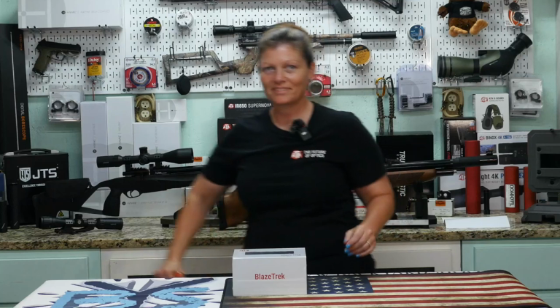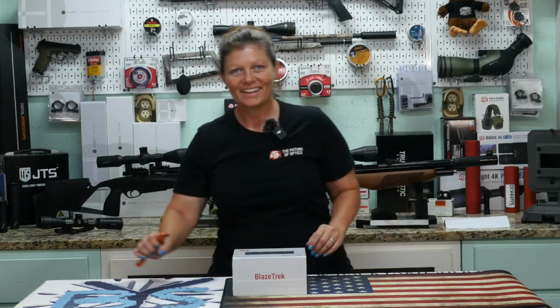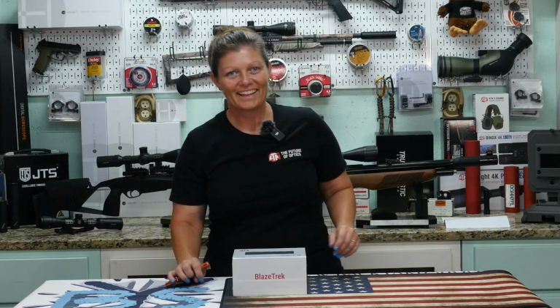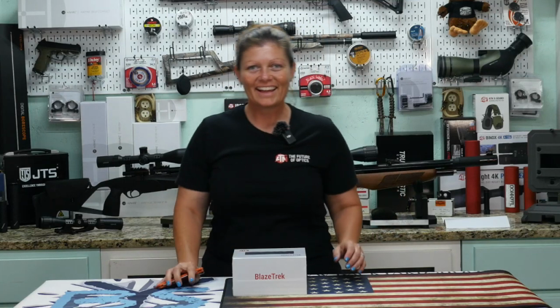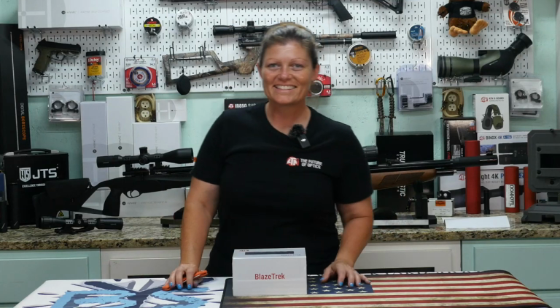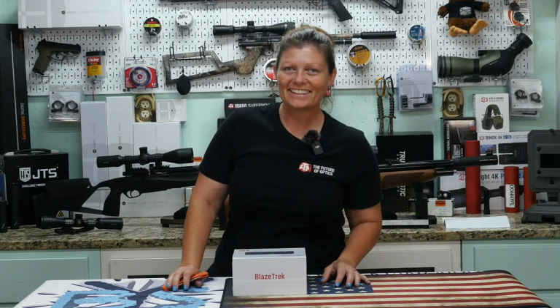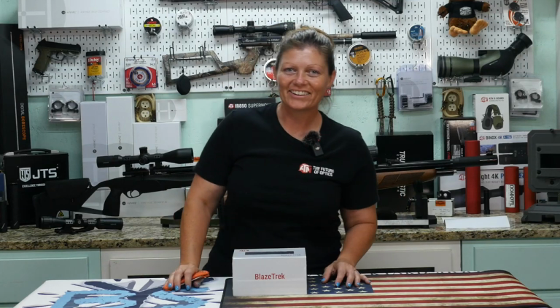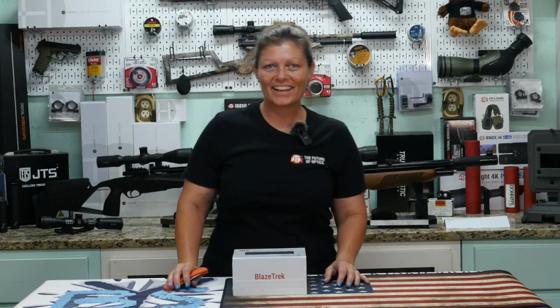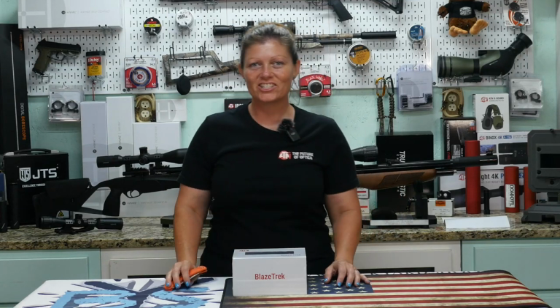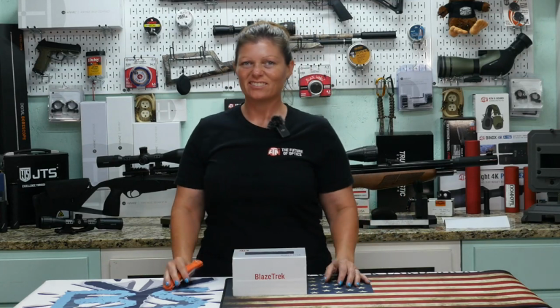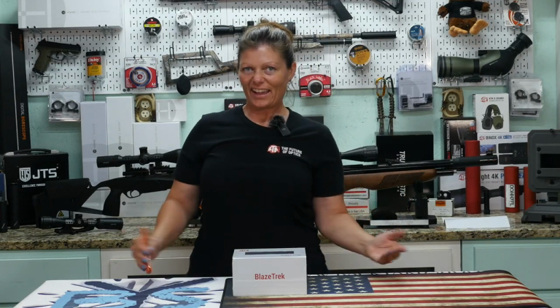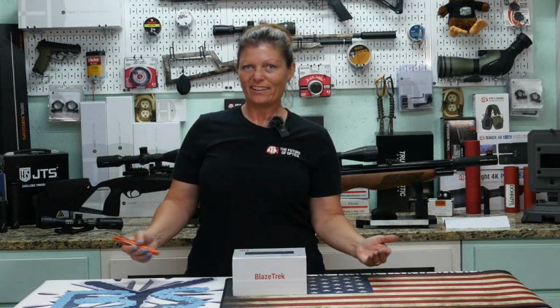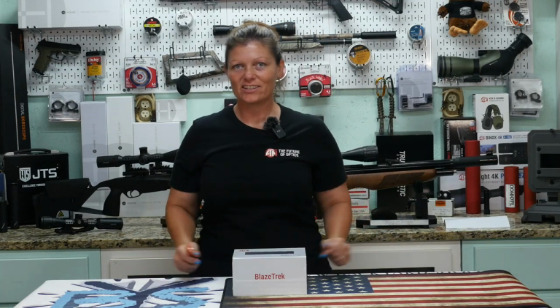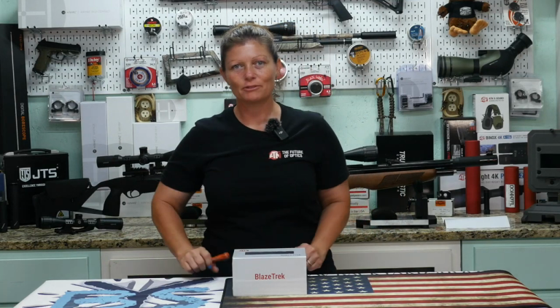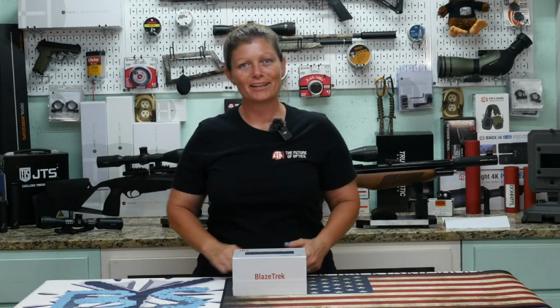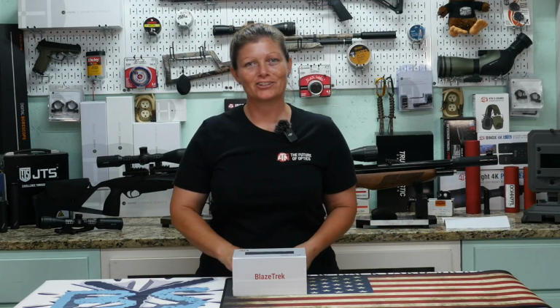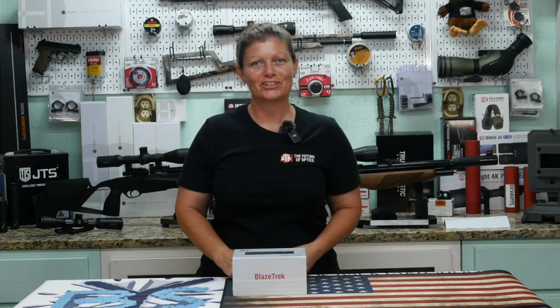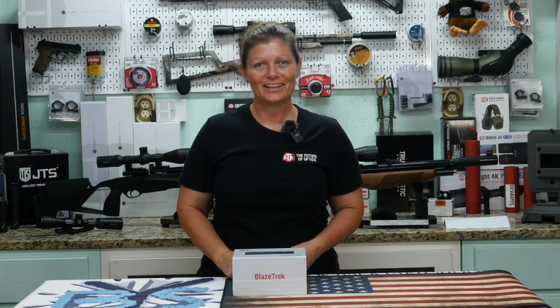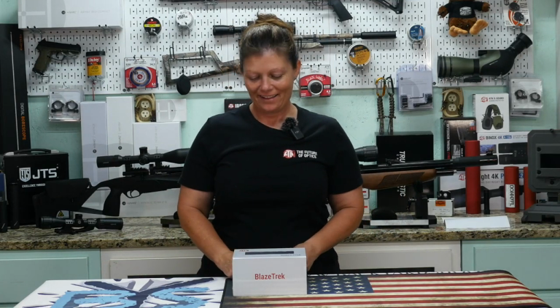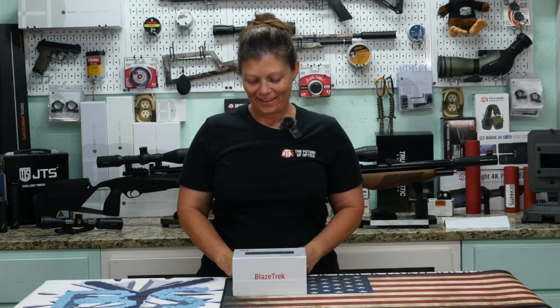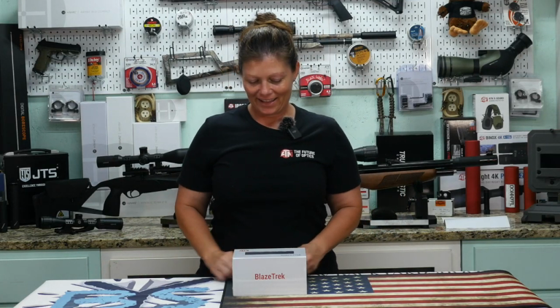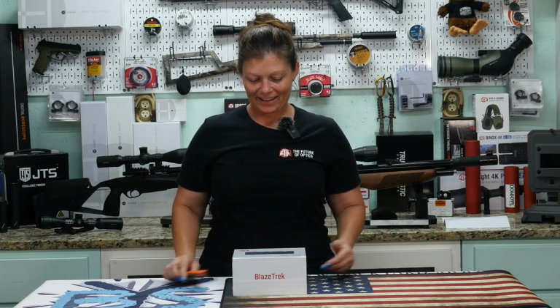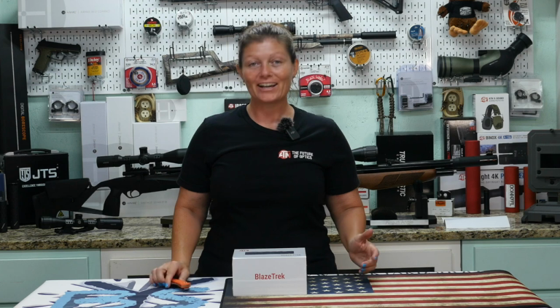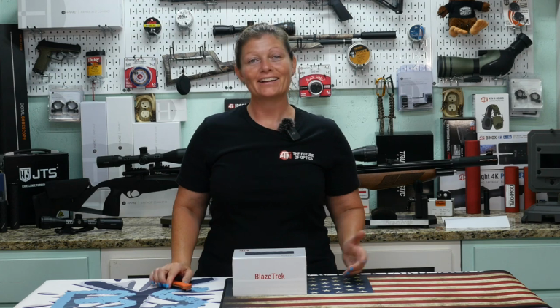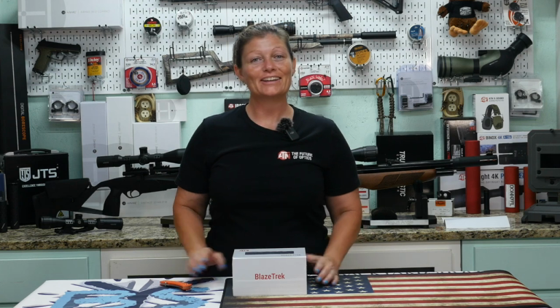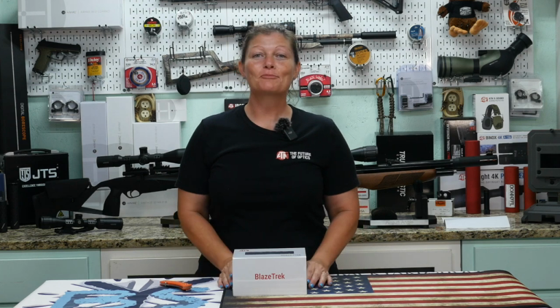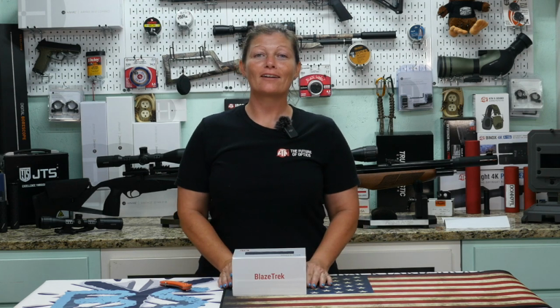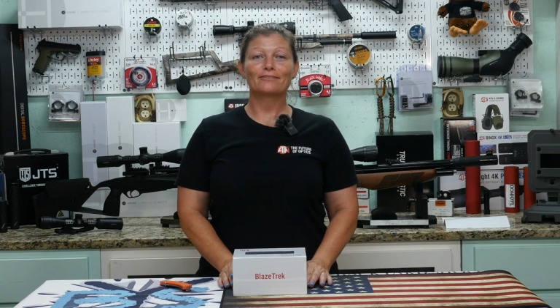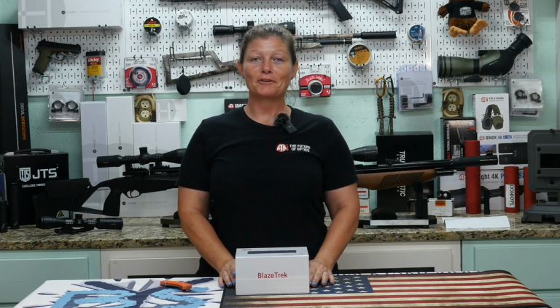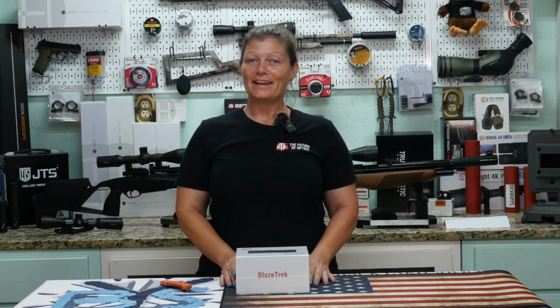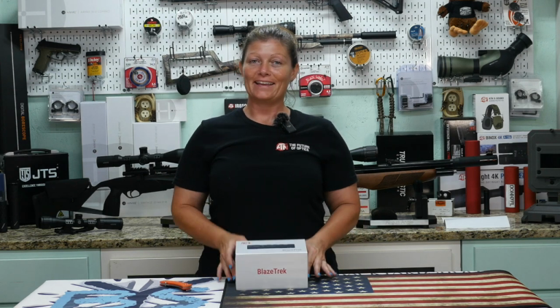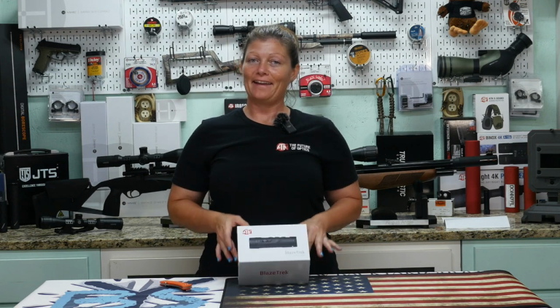Hey guys, Airgun Angie with Backyard Shooting, and I've got a new product from ATN.